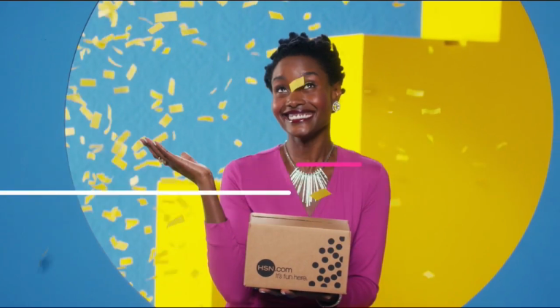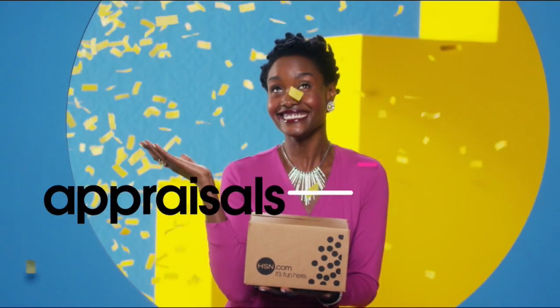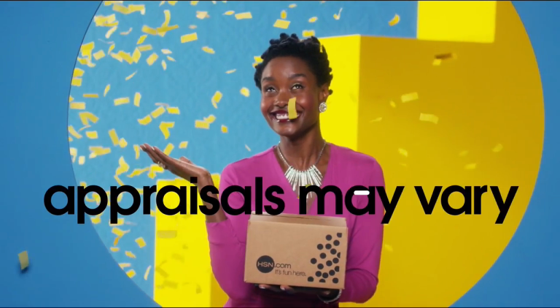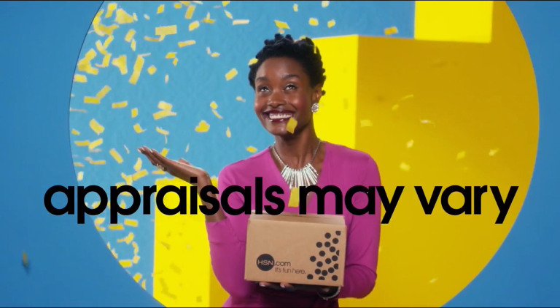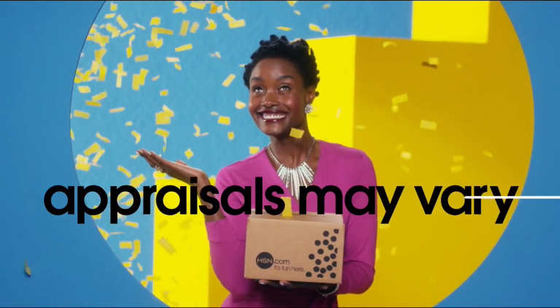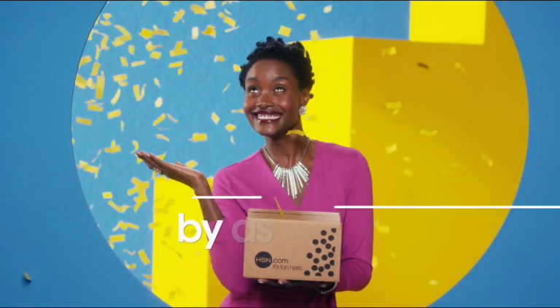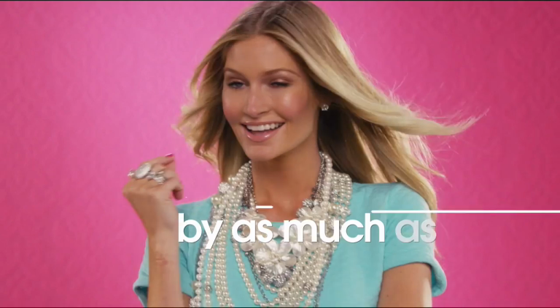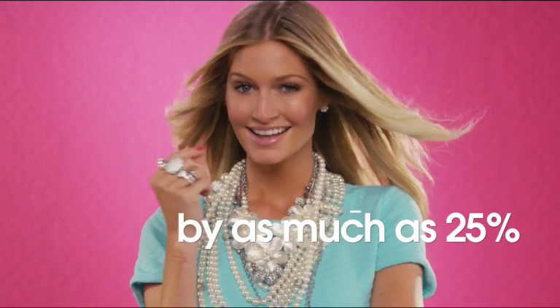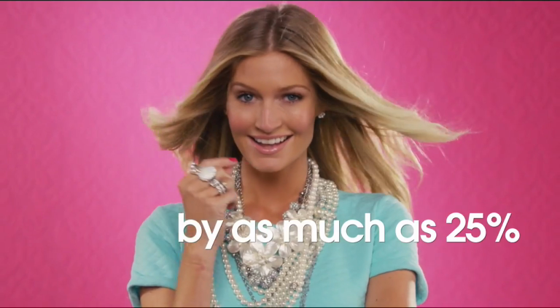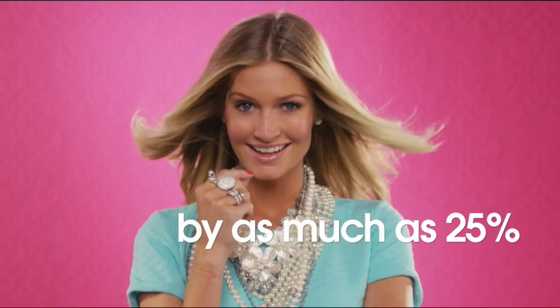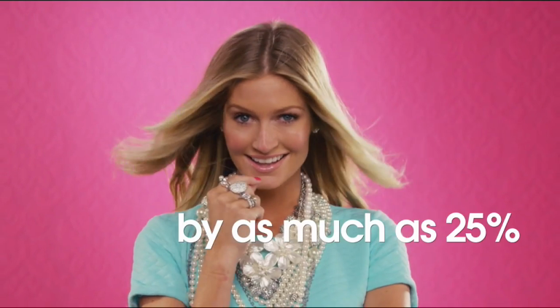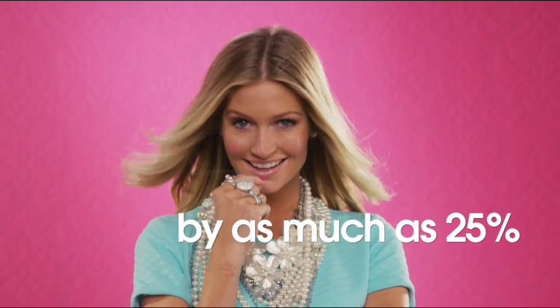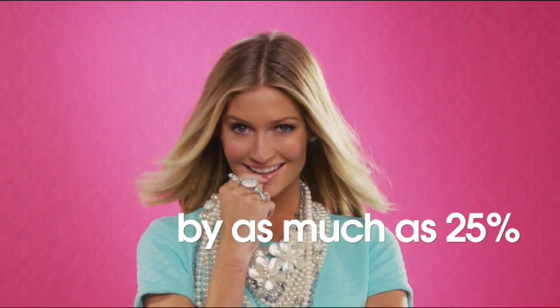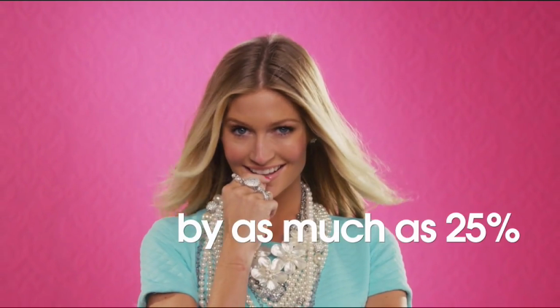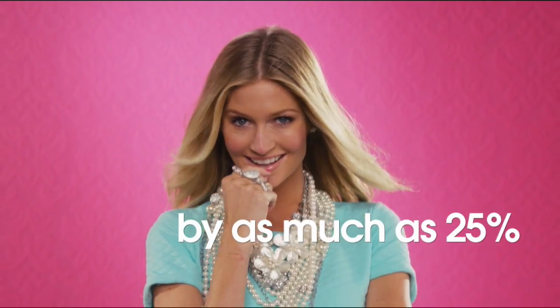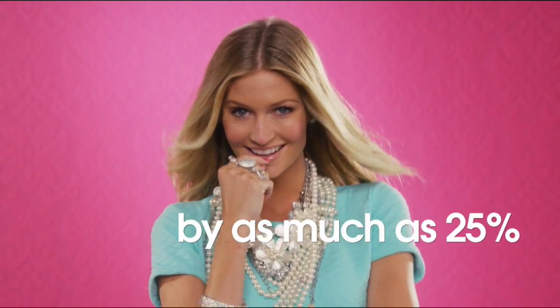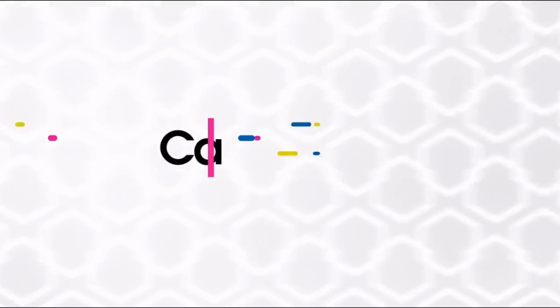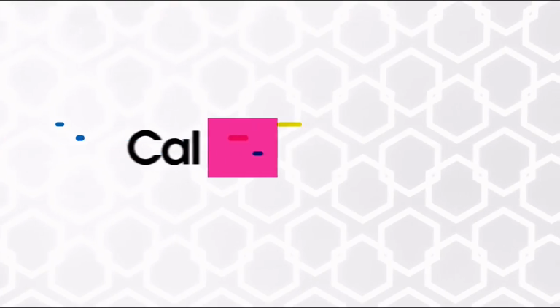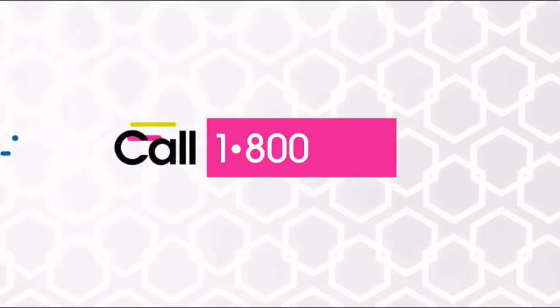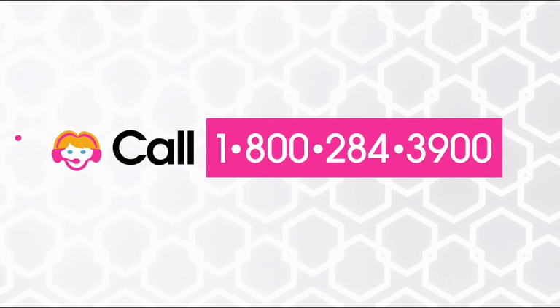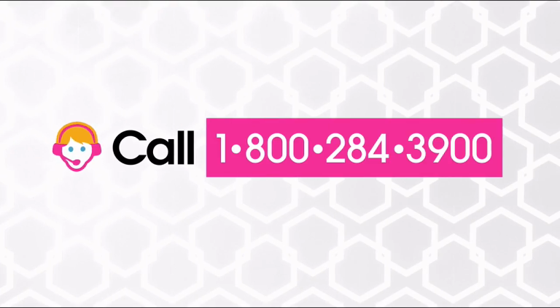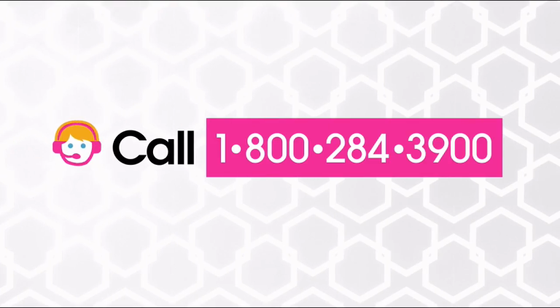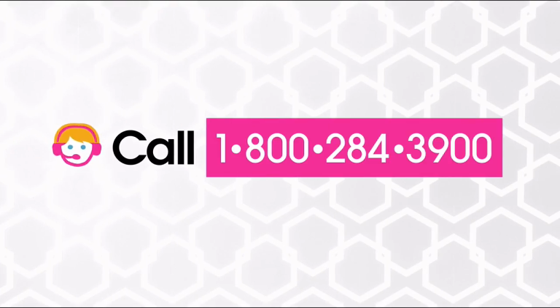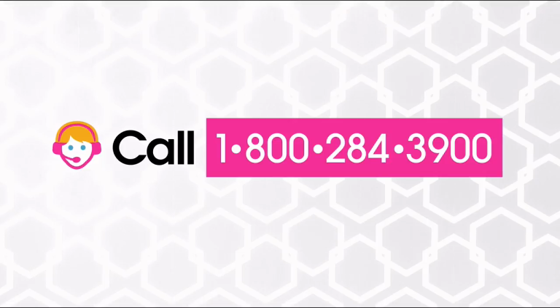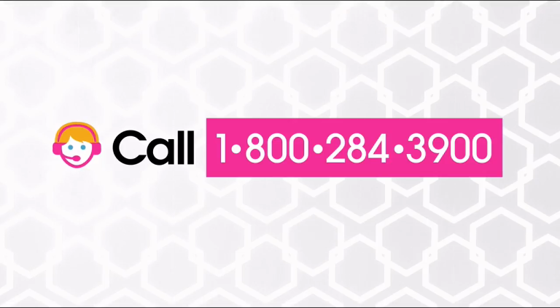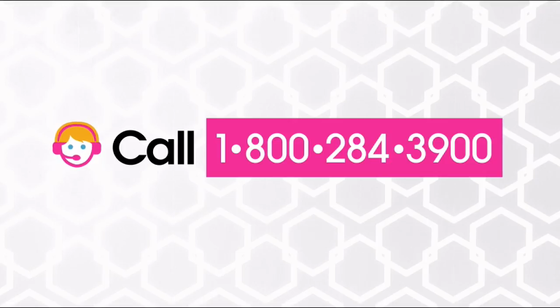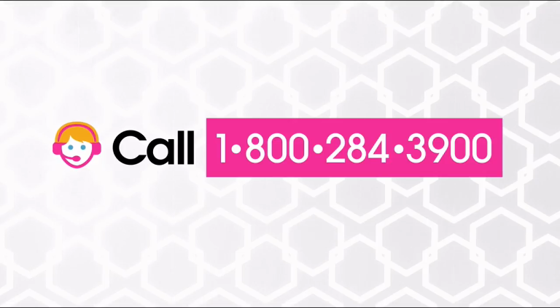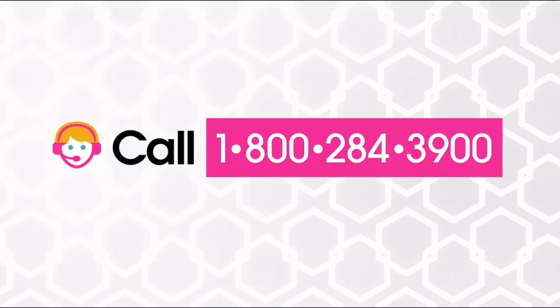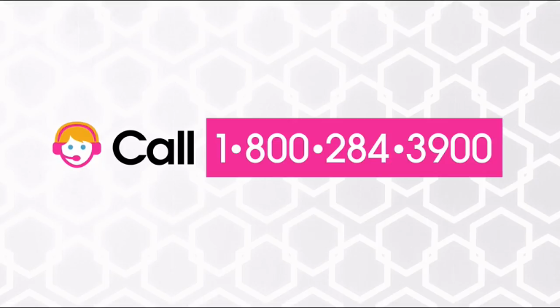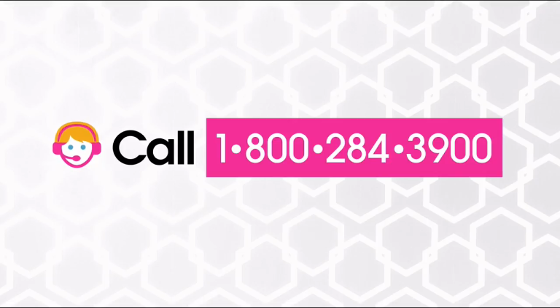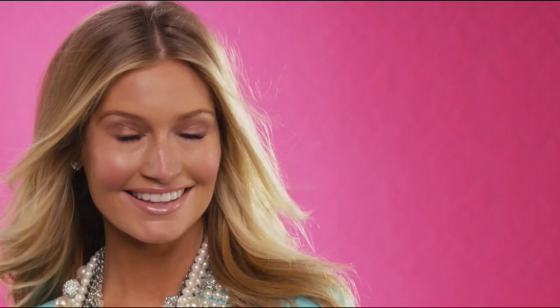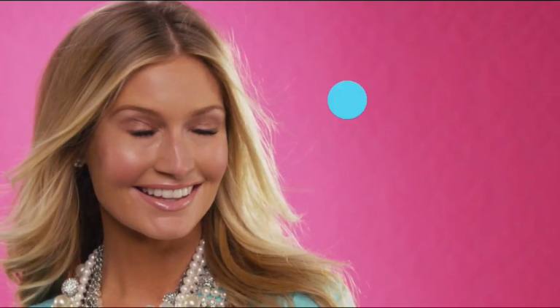Appraisals may vary by as much as 25%. Call your customer service rep for more information.